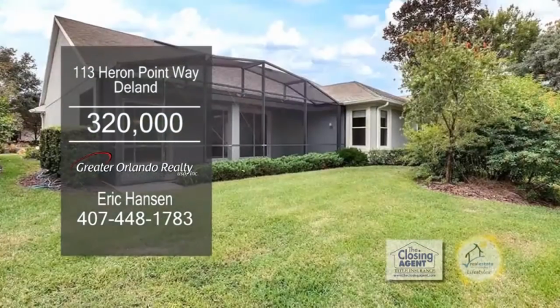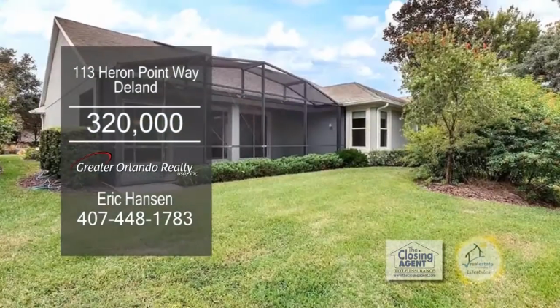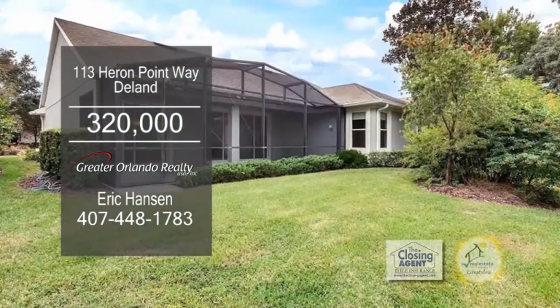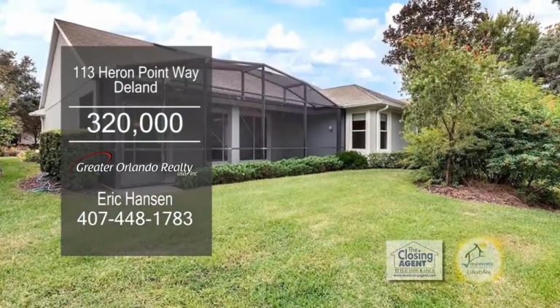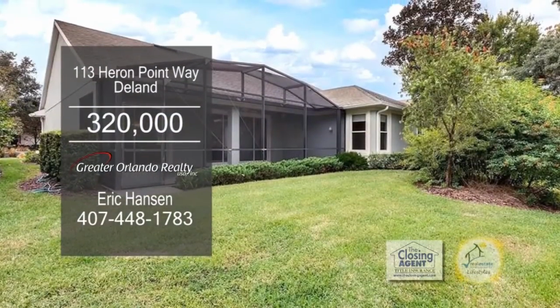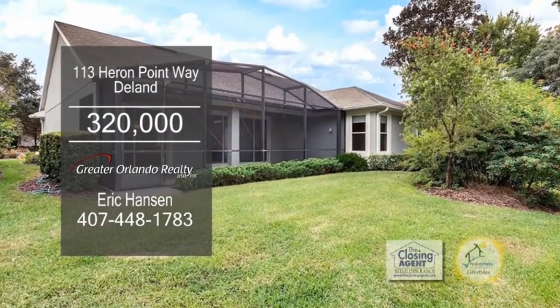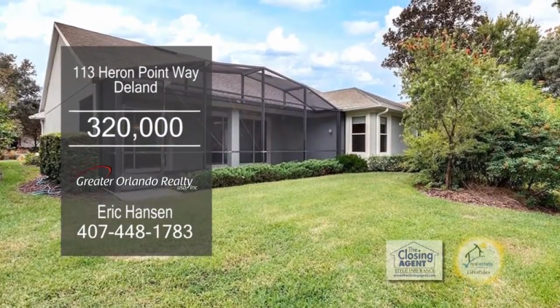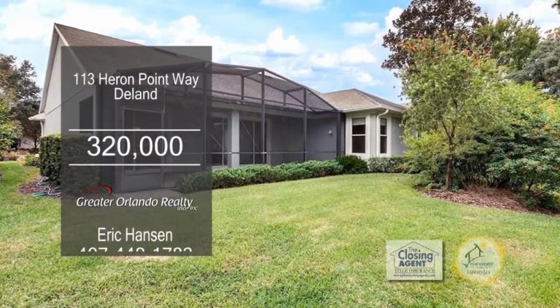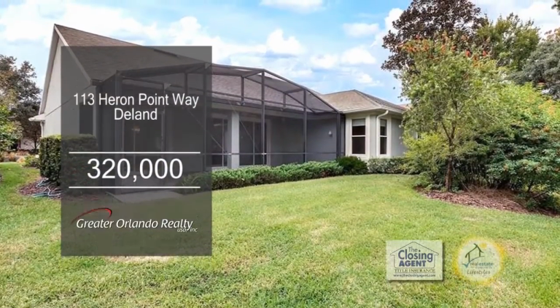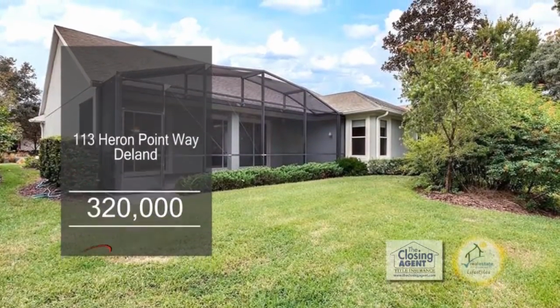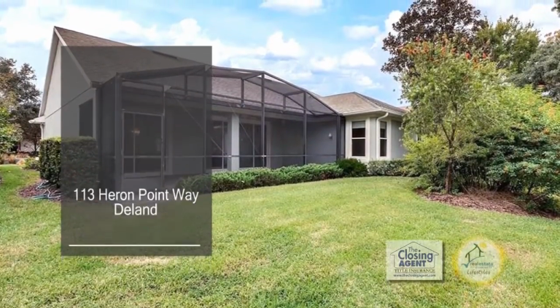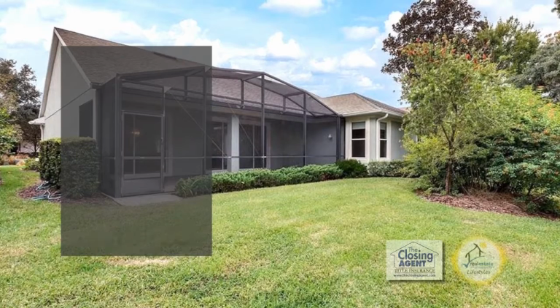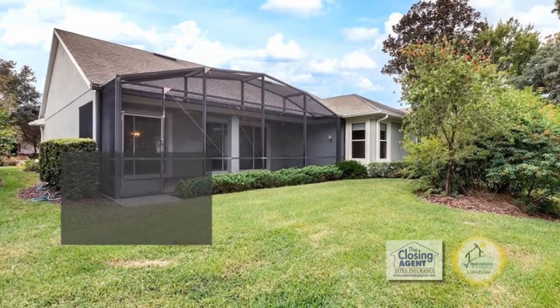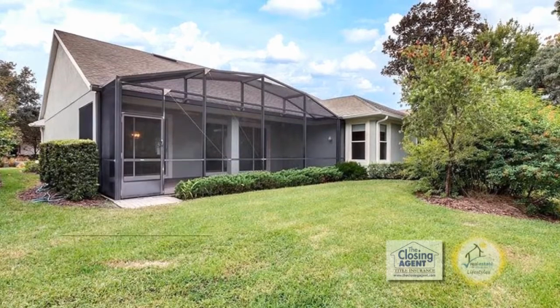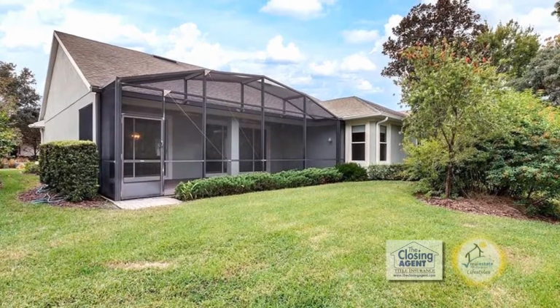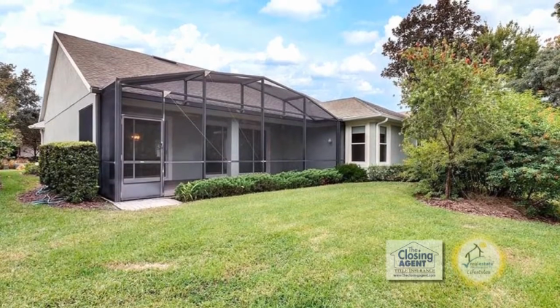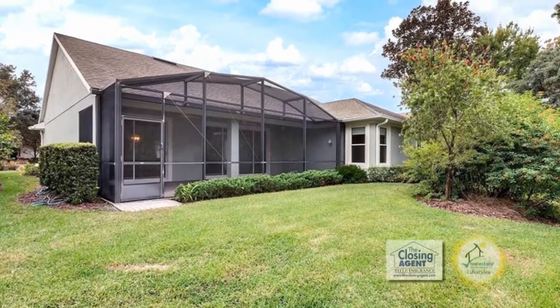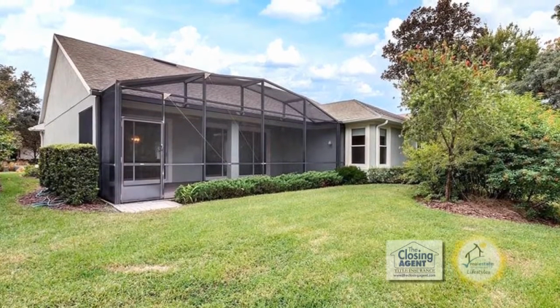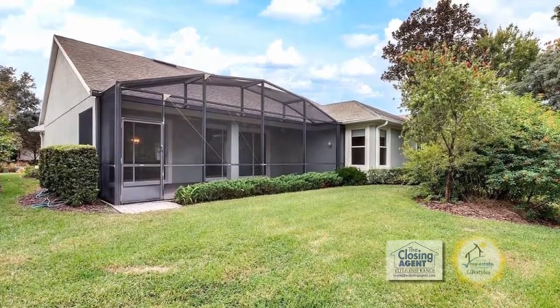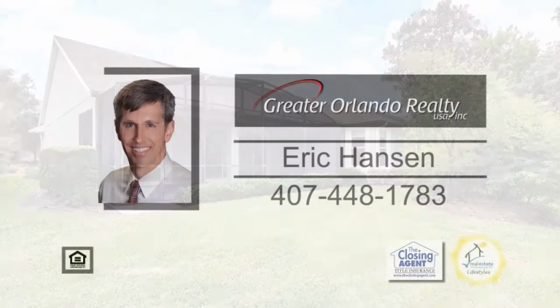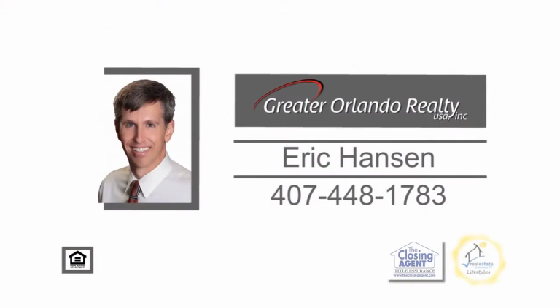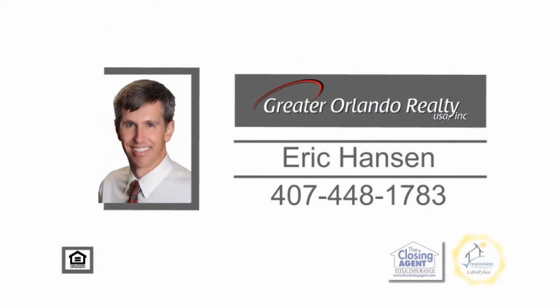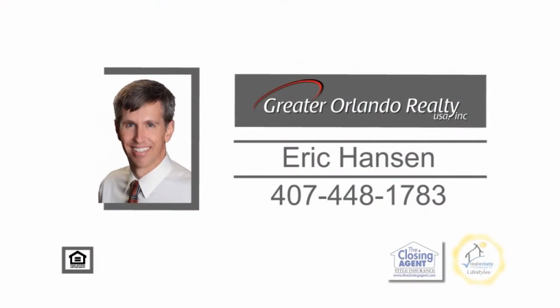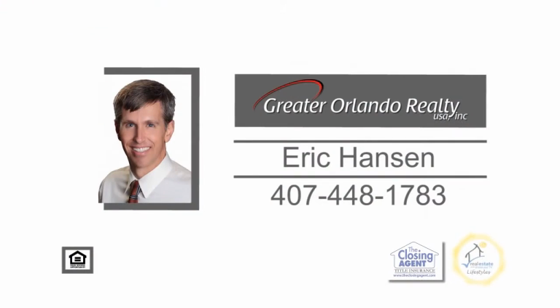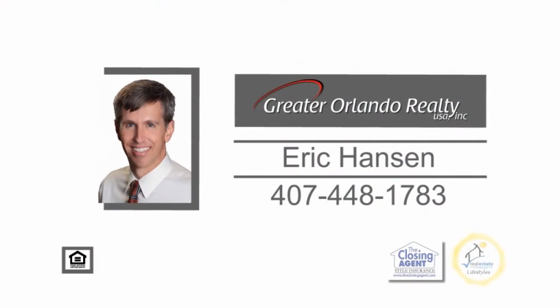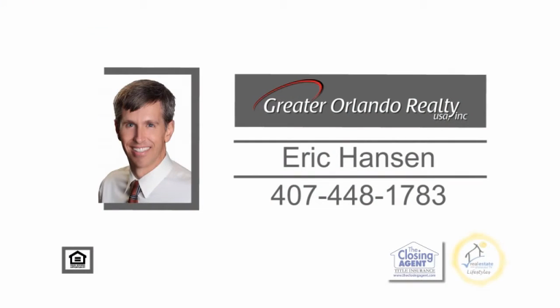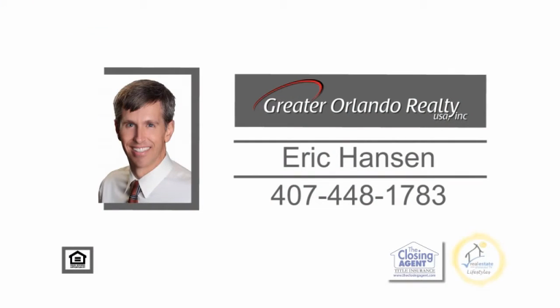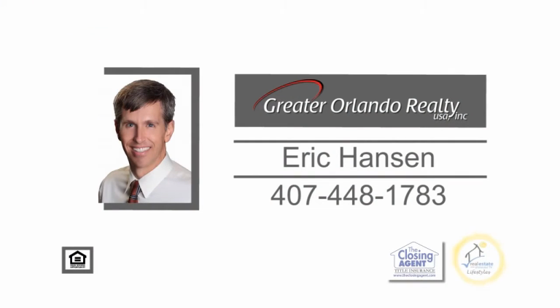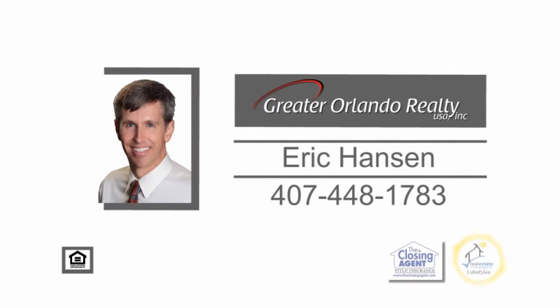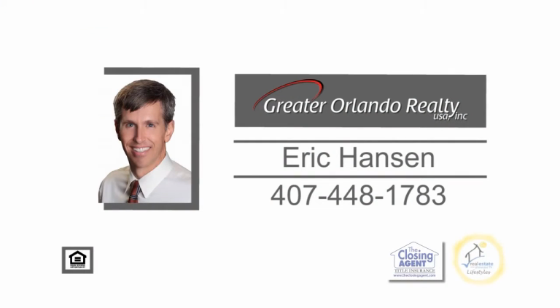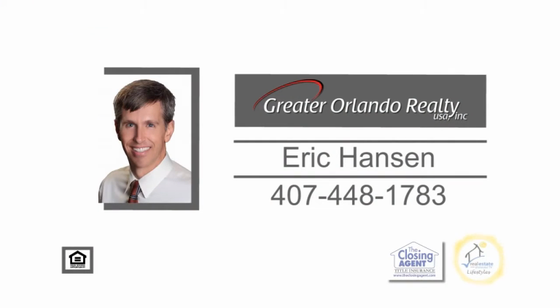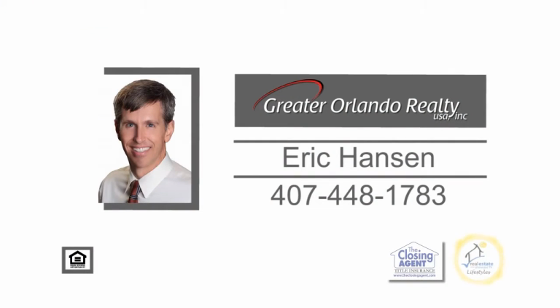Victoria Gardens residents have access to their own private clubhouse. For more details, contact Eric Hansen.